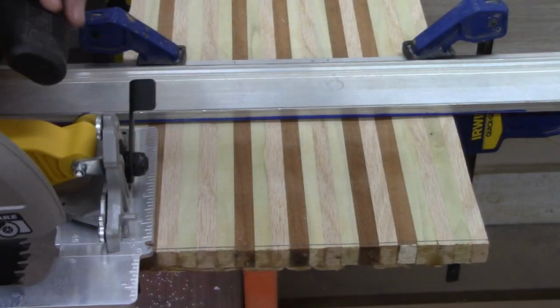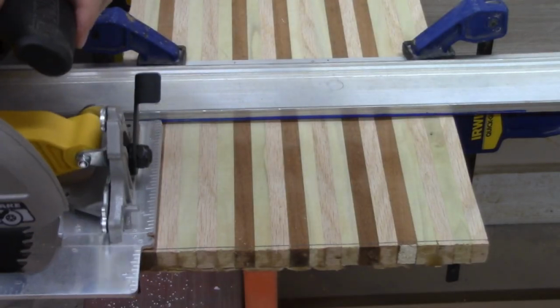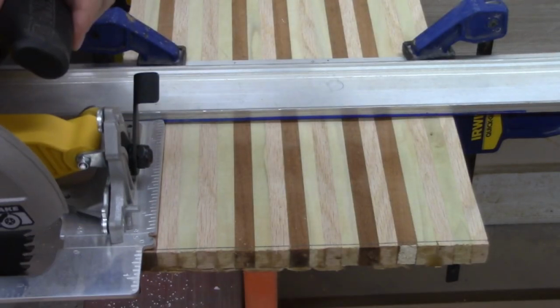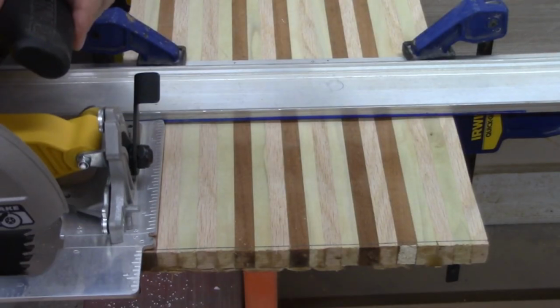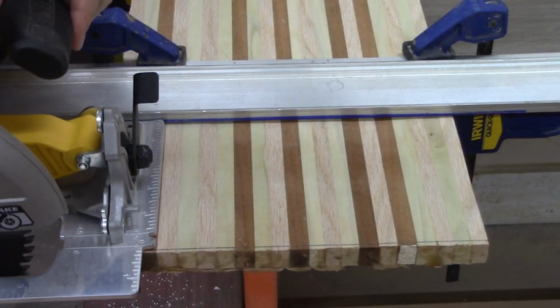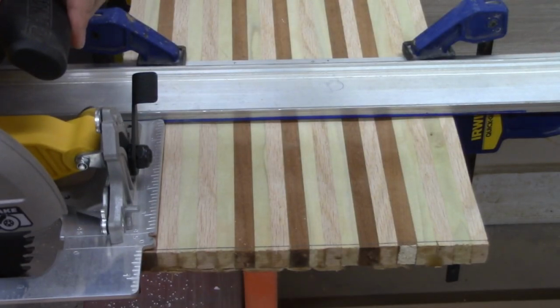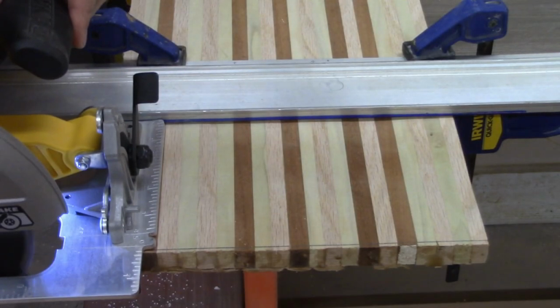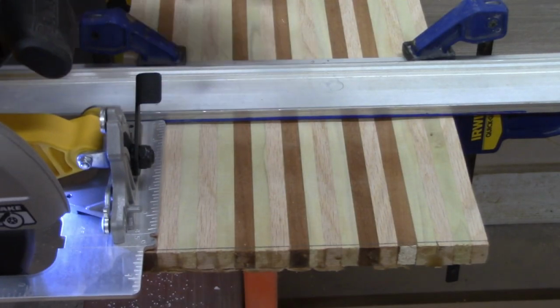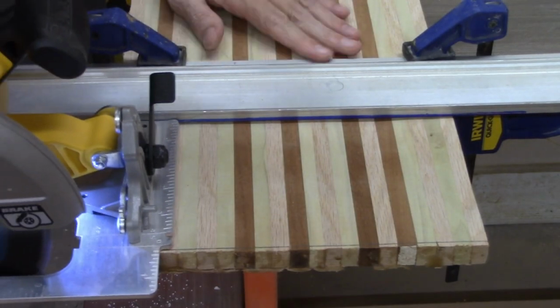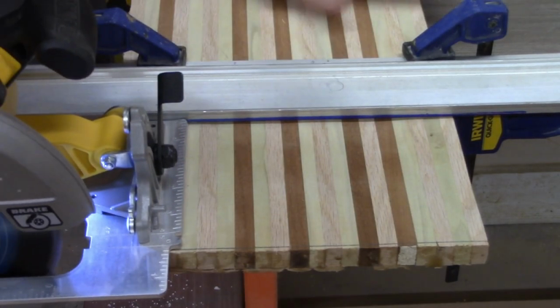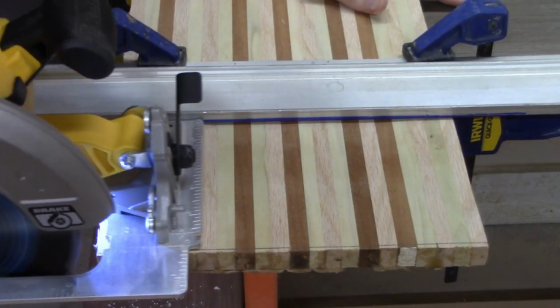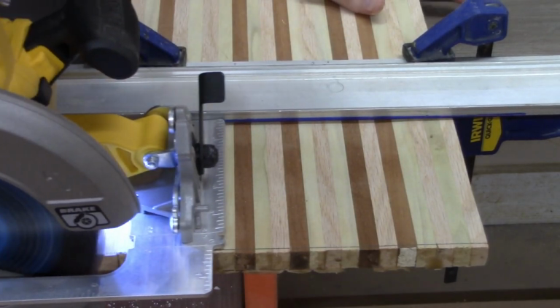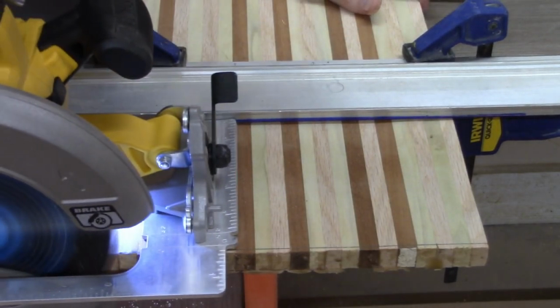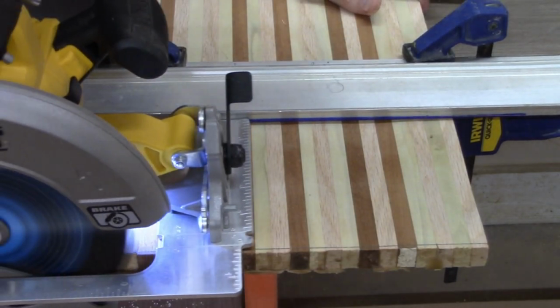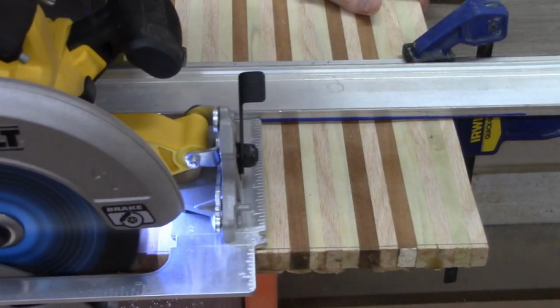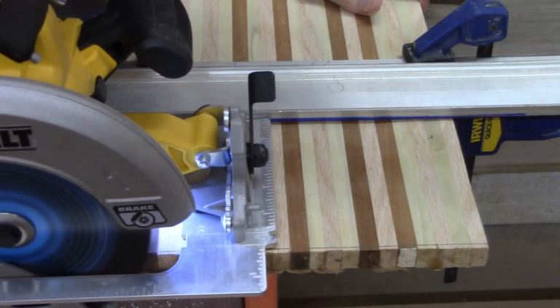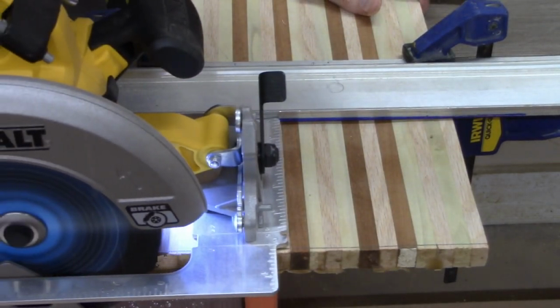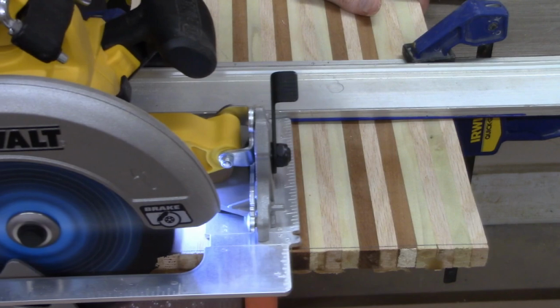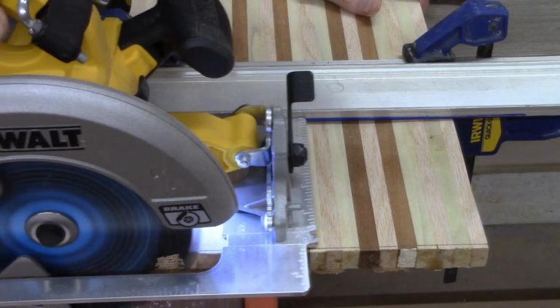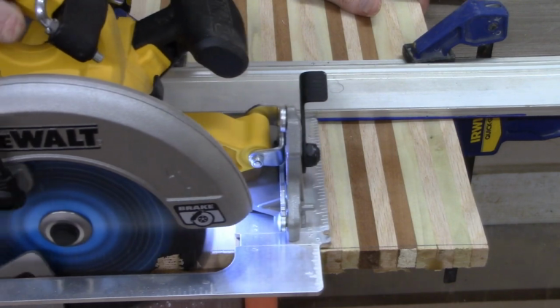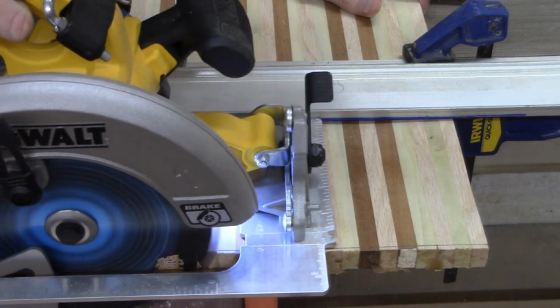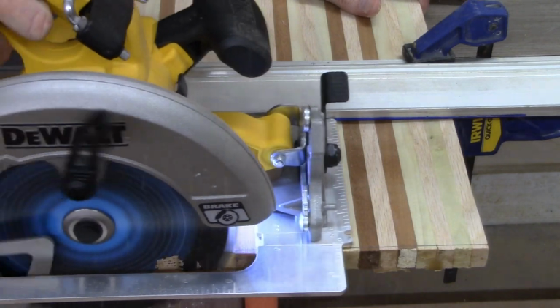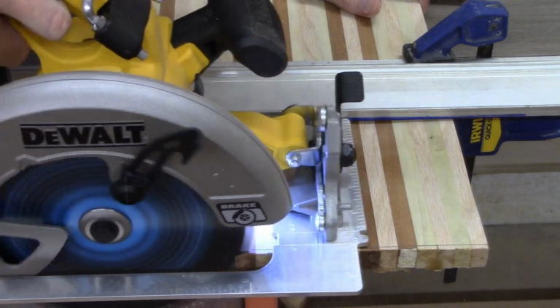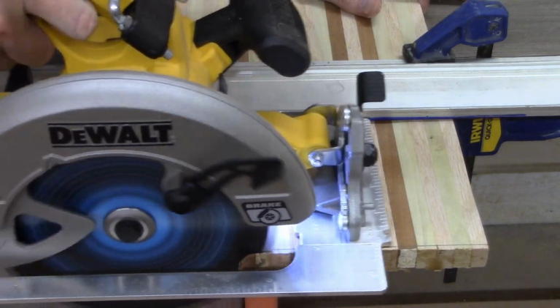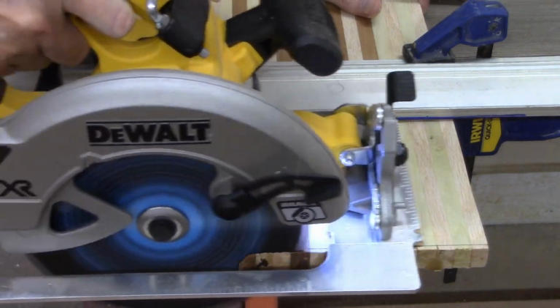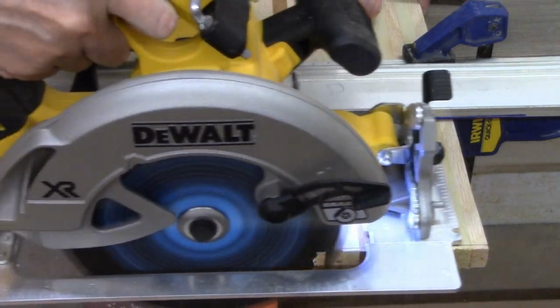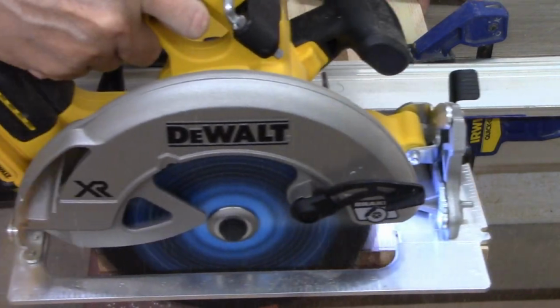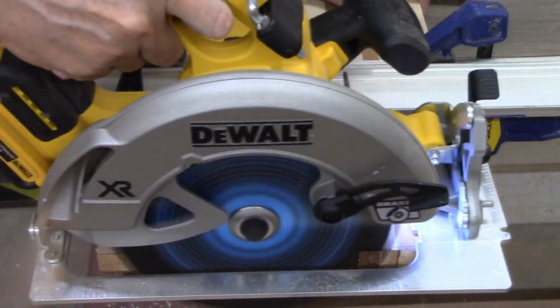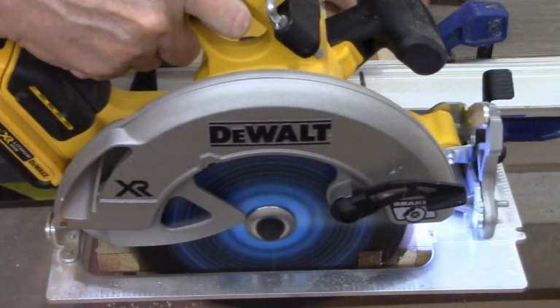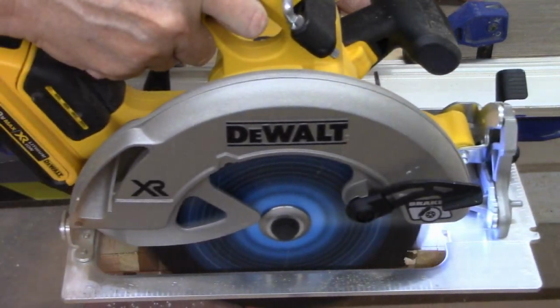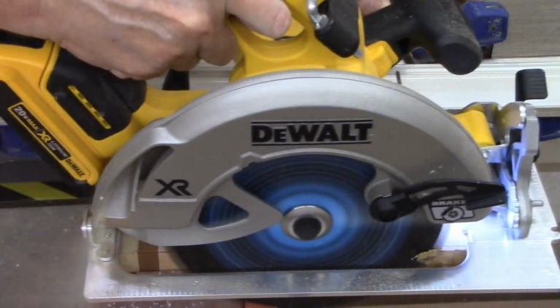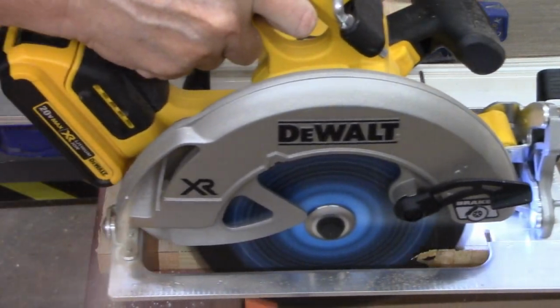A quick pass by the circular saw on each end makes everything look clean and professional — almost like I know what I'm doing.